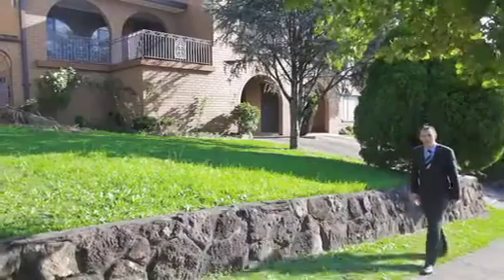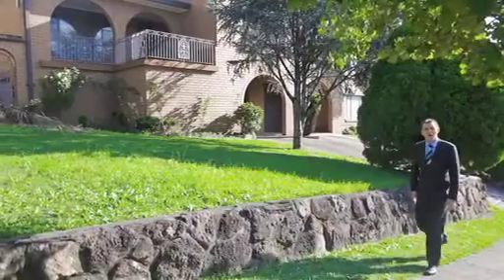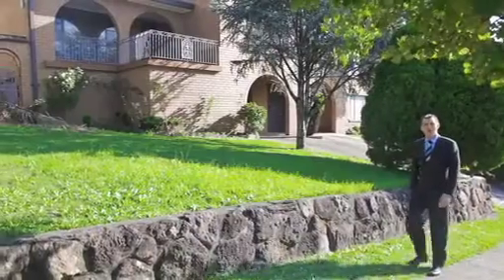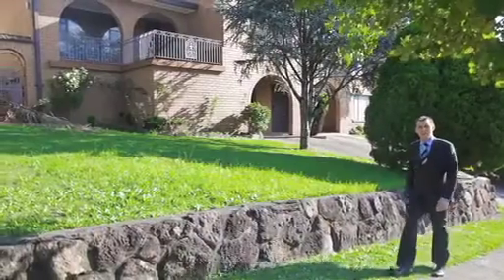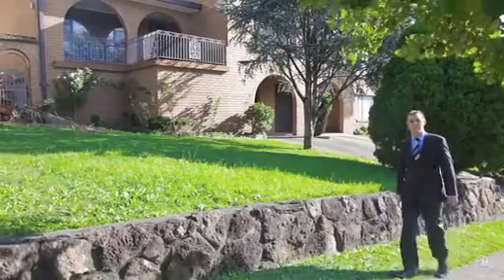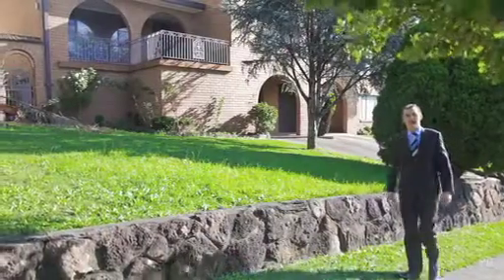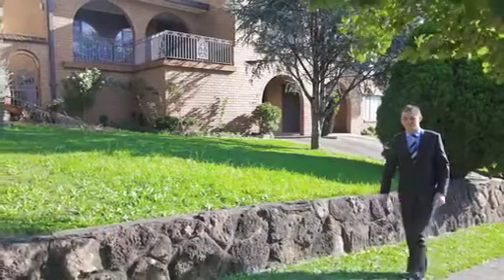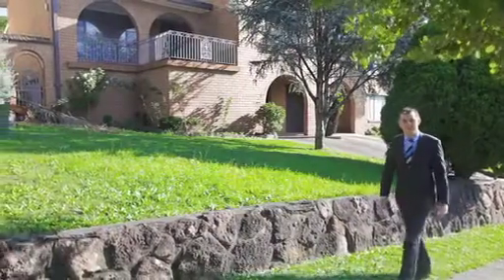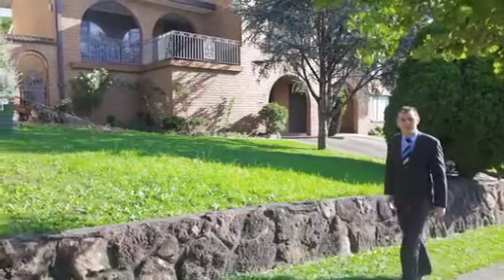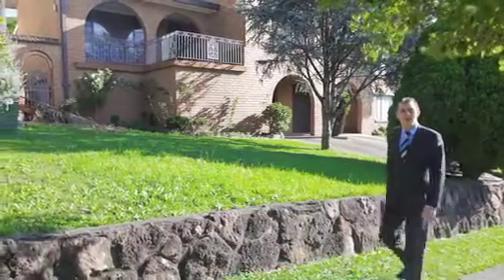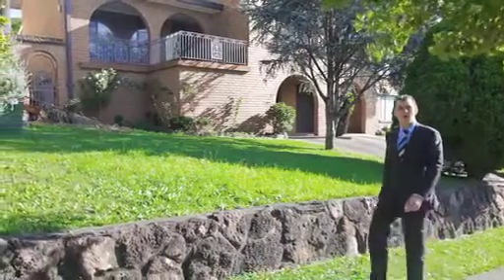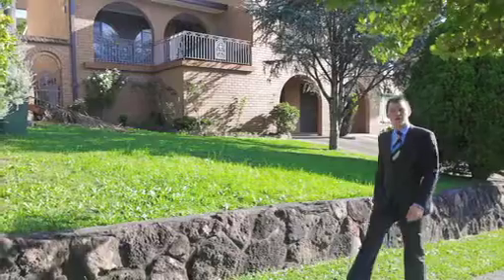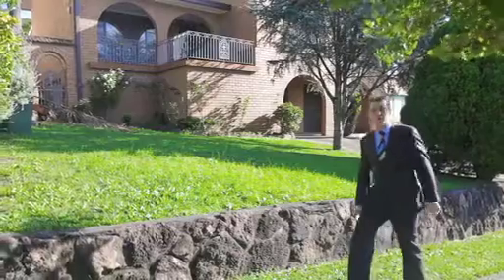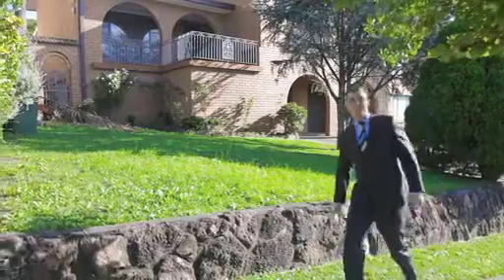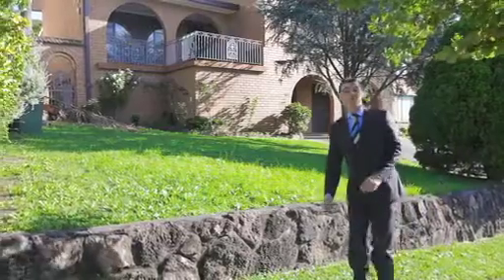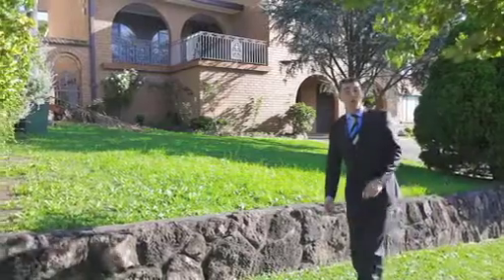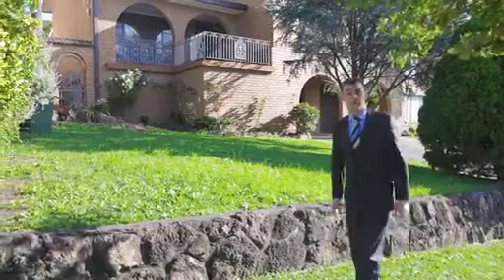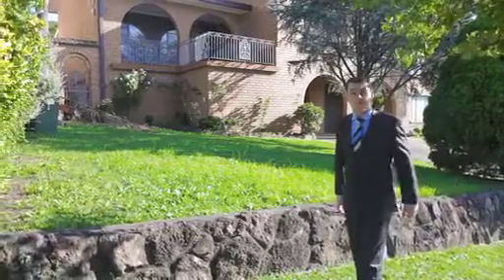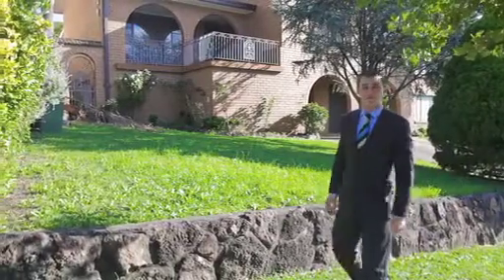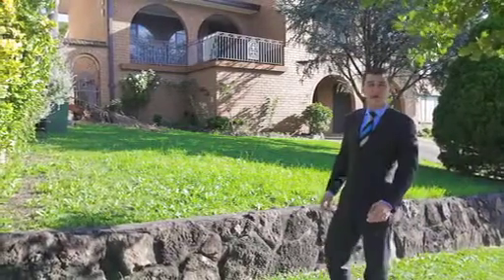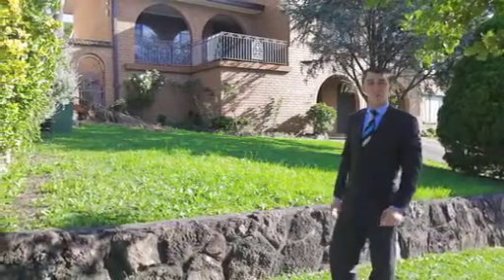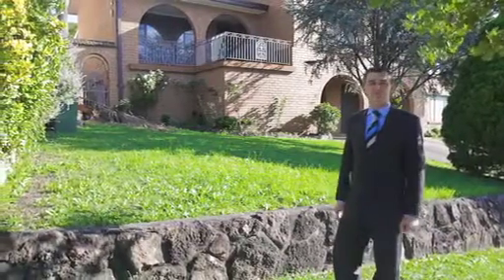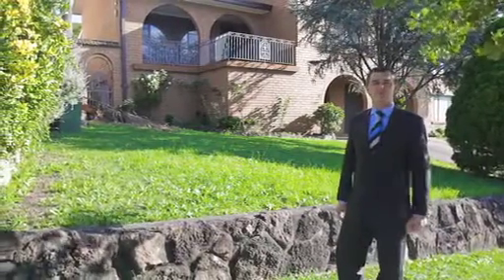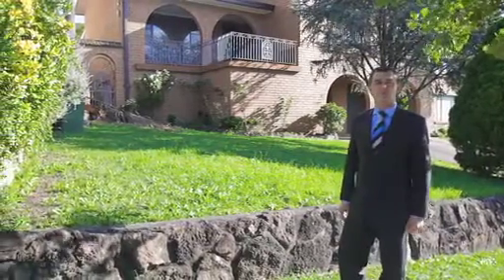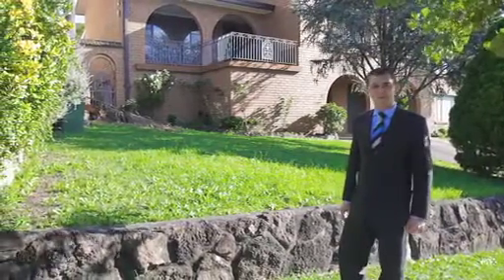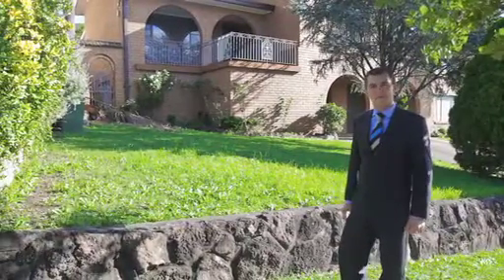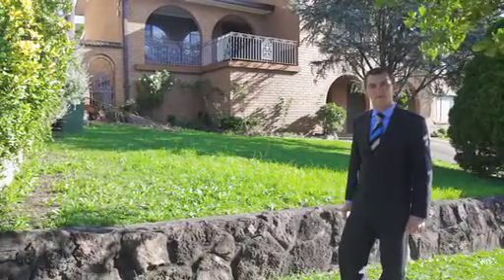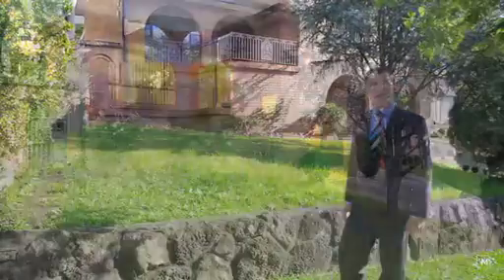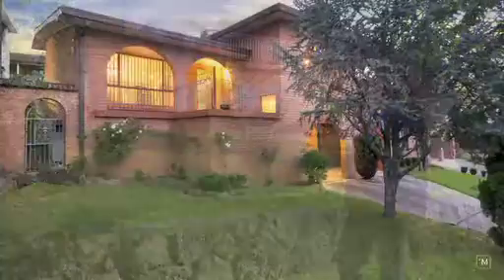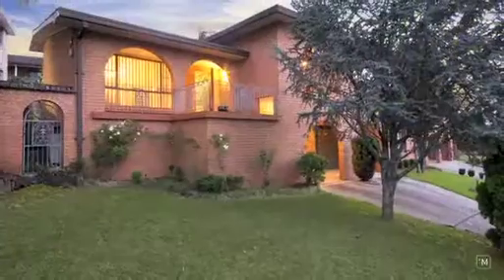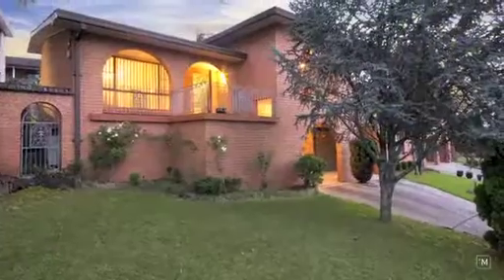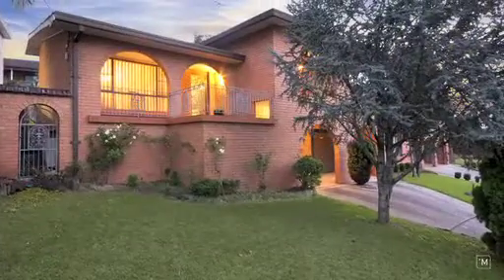Hi, I'm Jamie from Harcourts Hills Living and I'd like to welcome you to 237 Caroline Chisholm Drive in Winston Hills, a double brick delight.